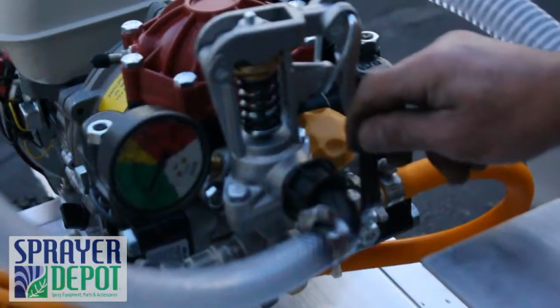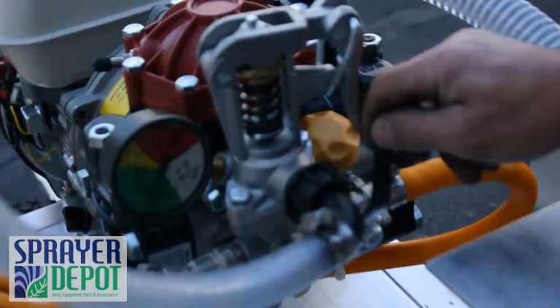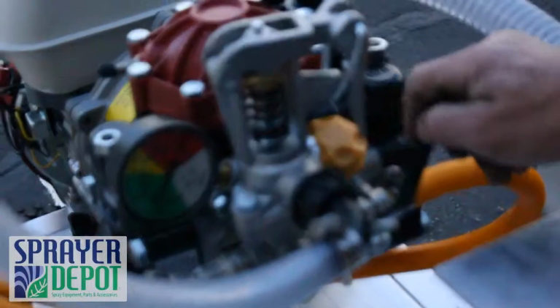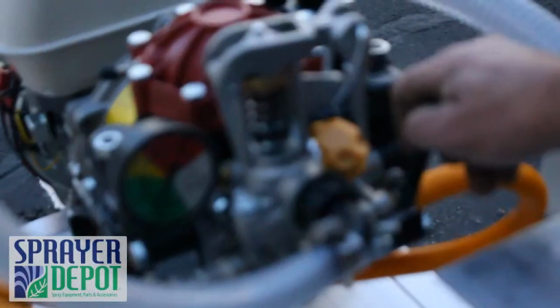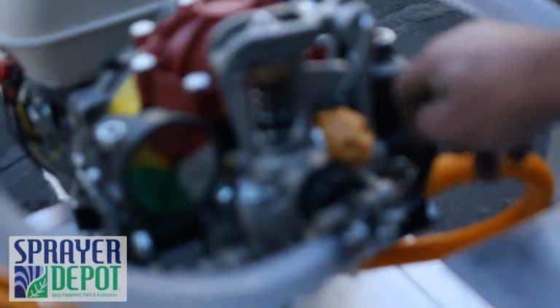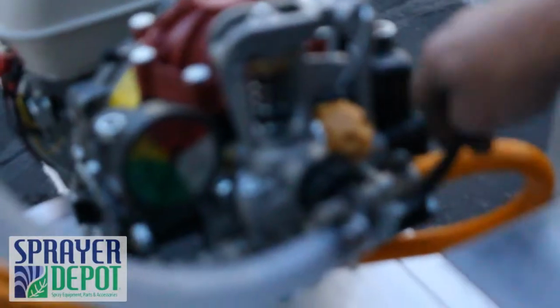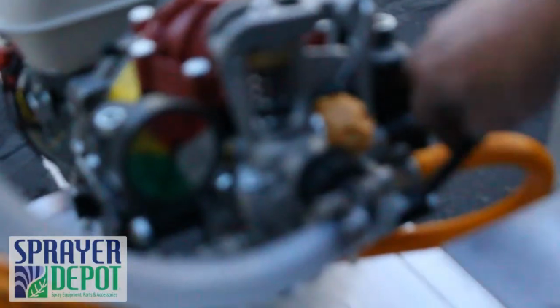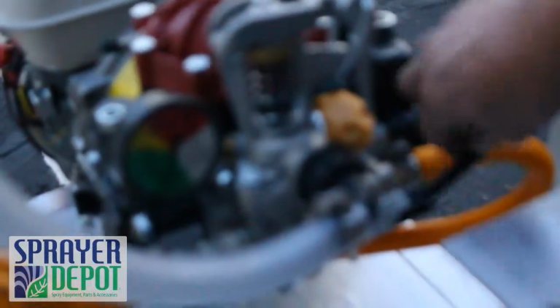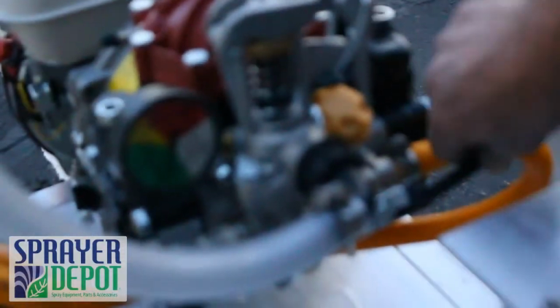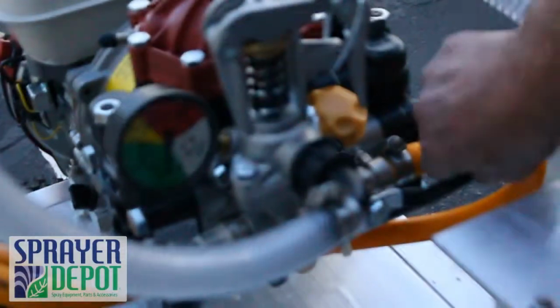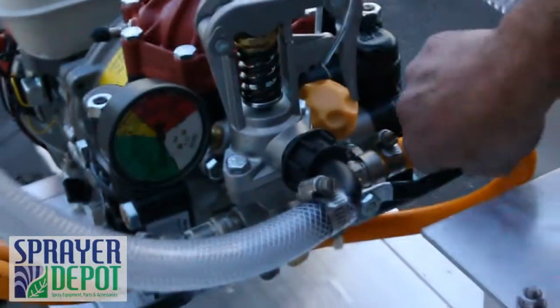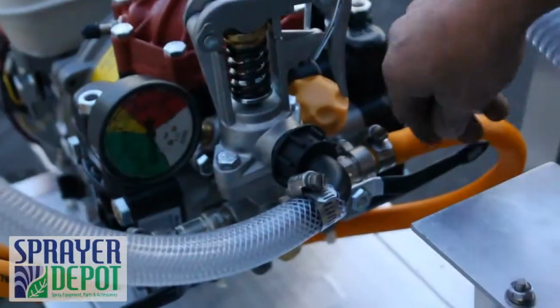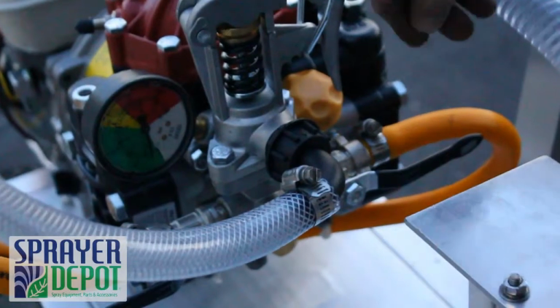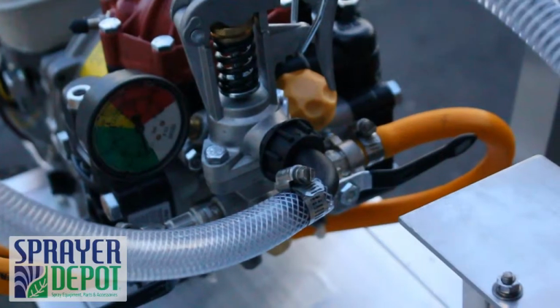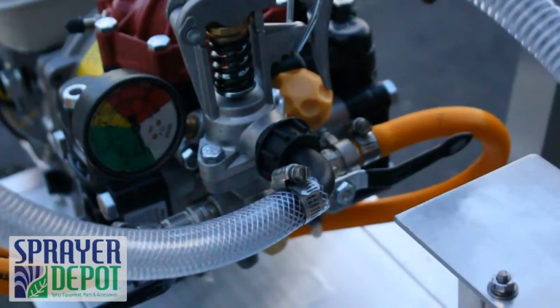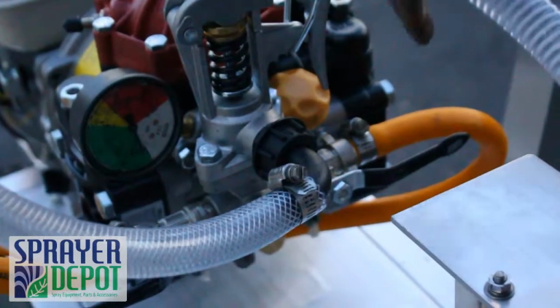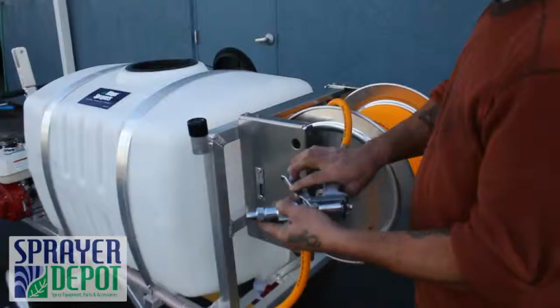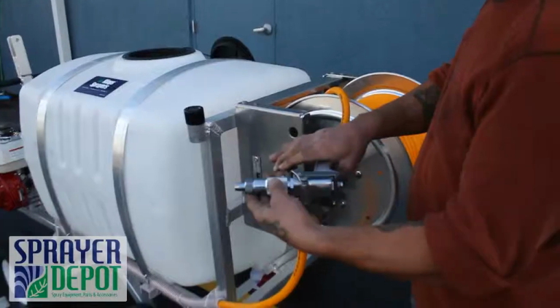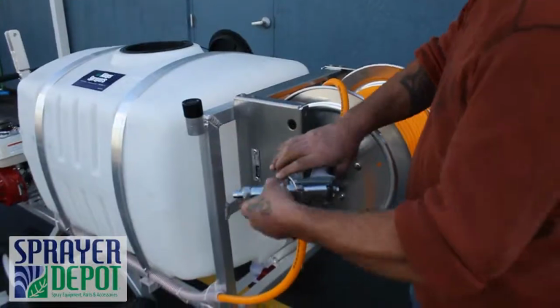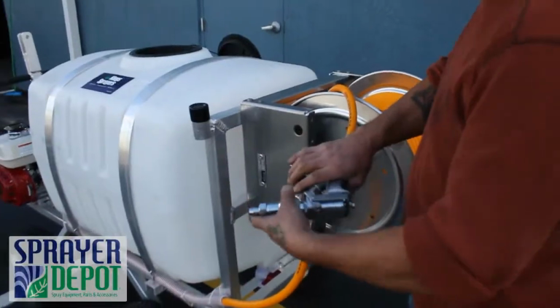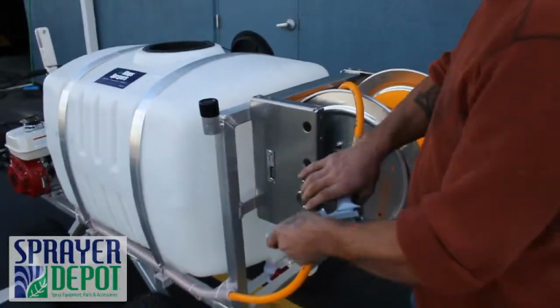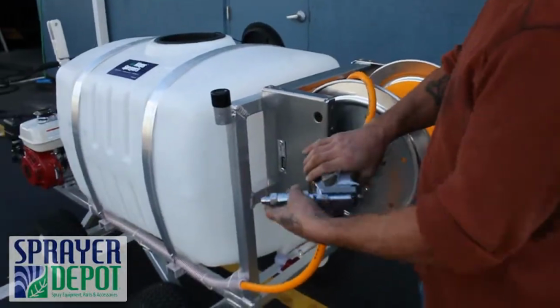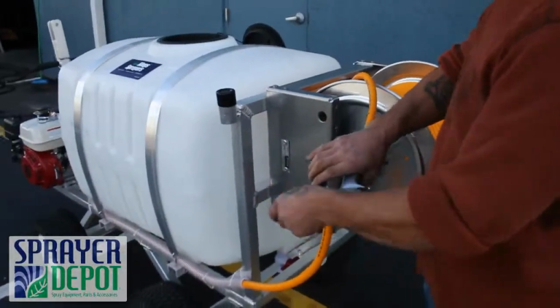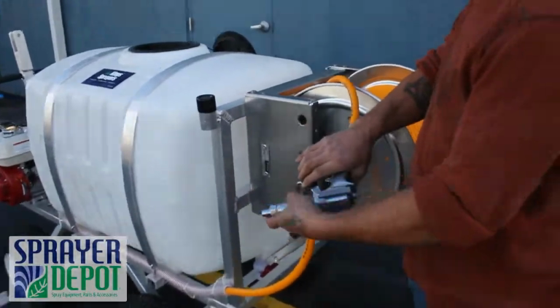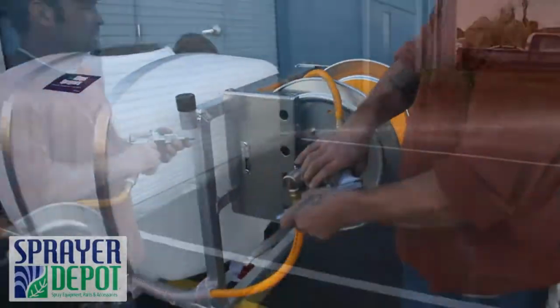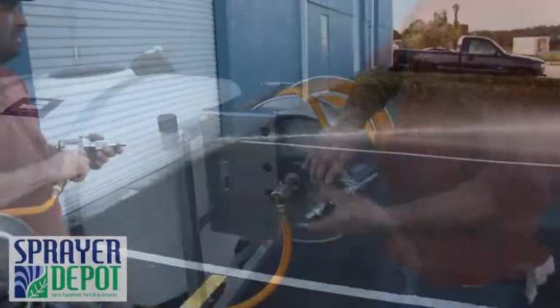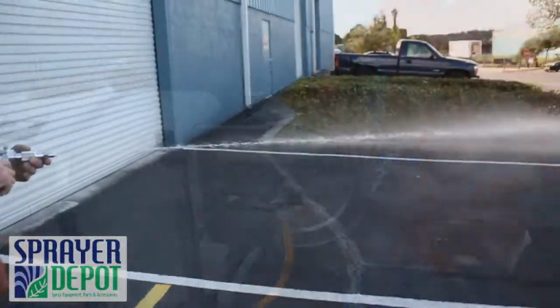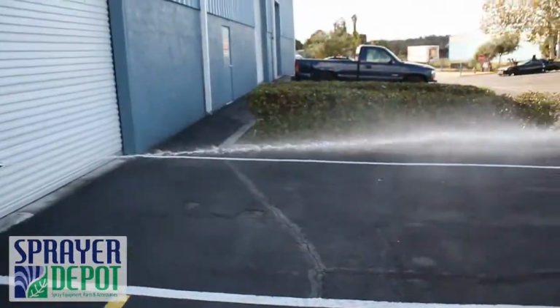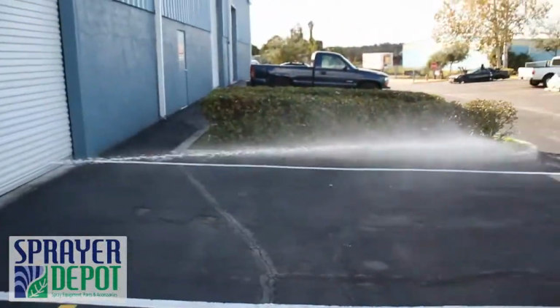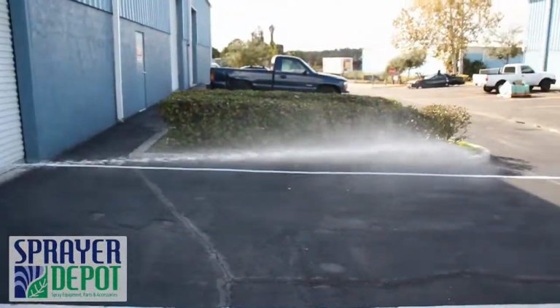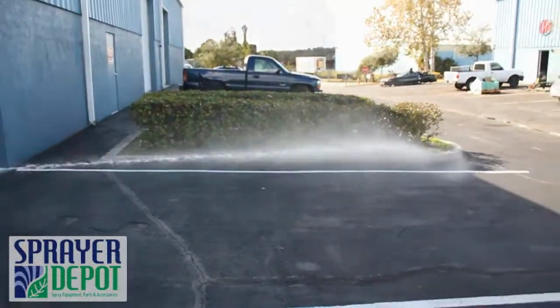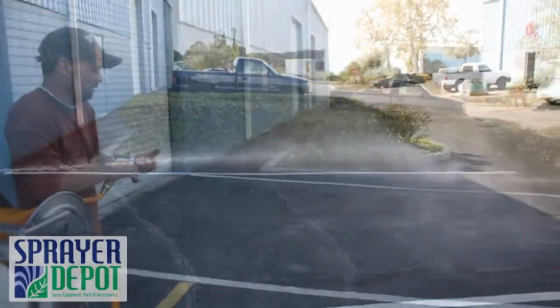The right lever turns on pressure to the spray gun. Adjust the spray gun to the correct setting and you are ready to spray.